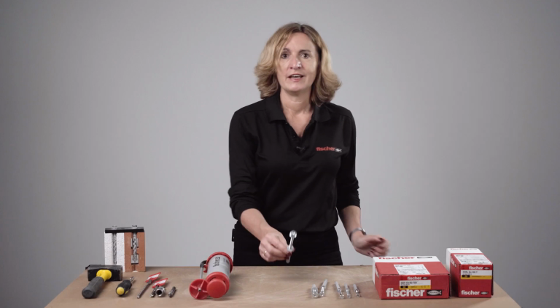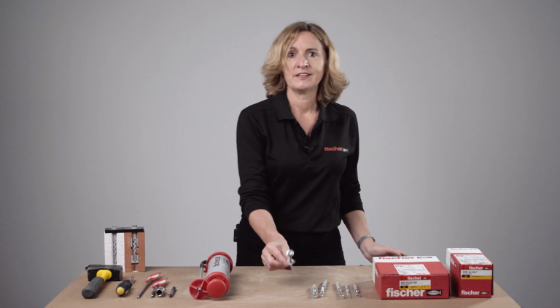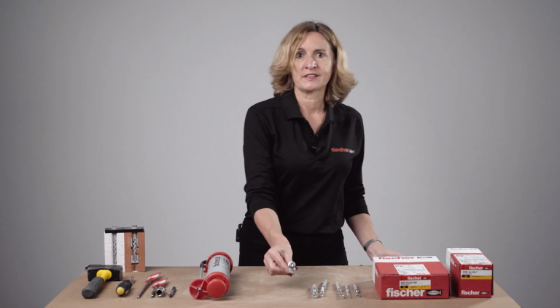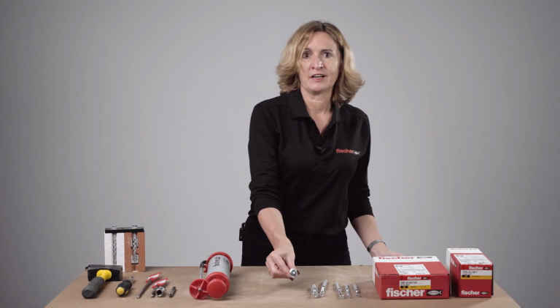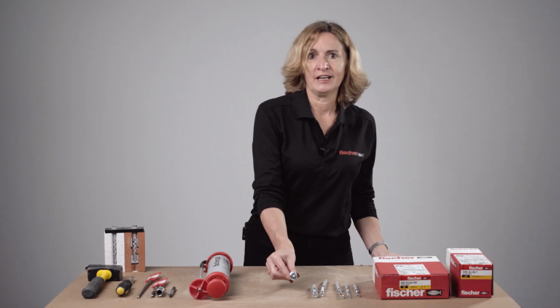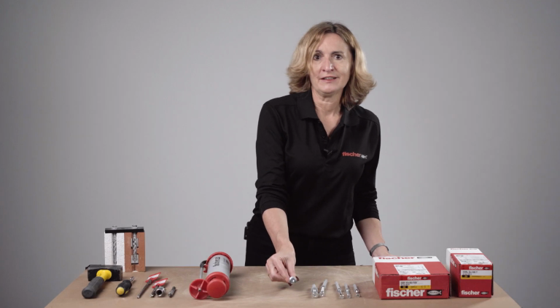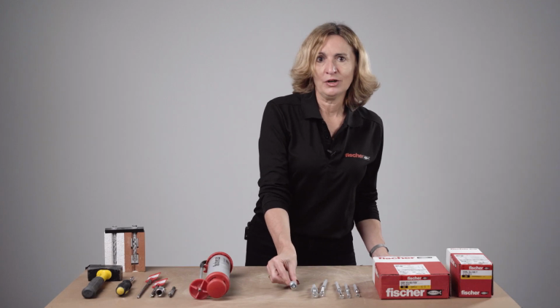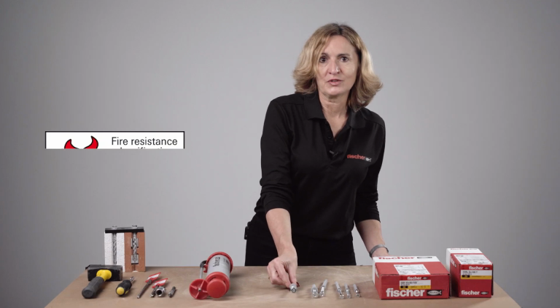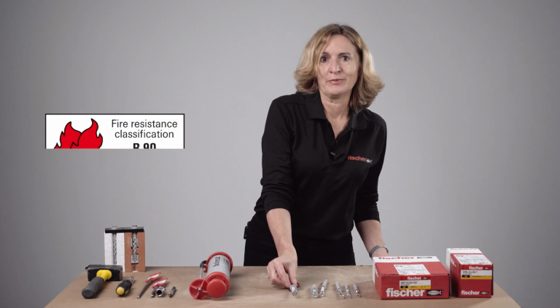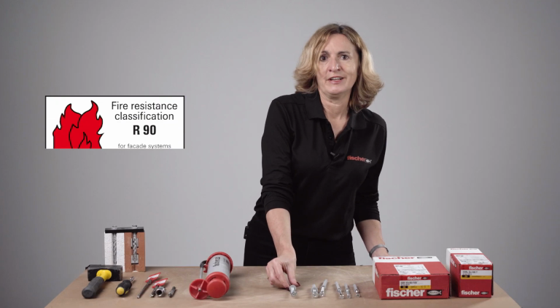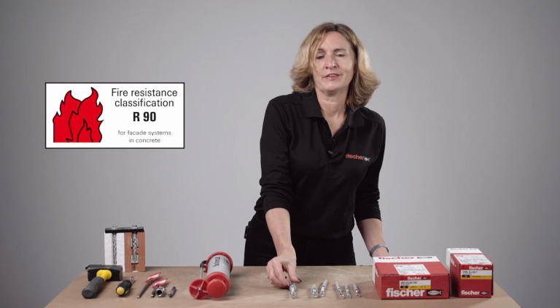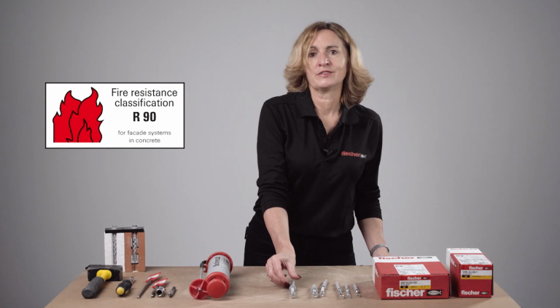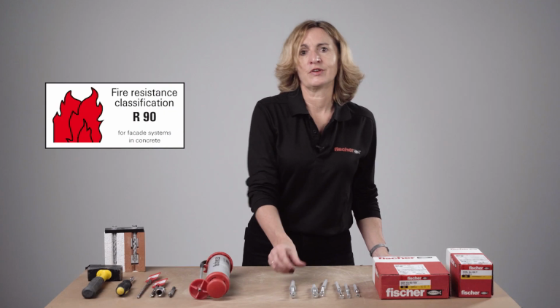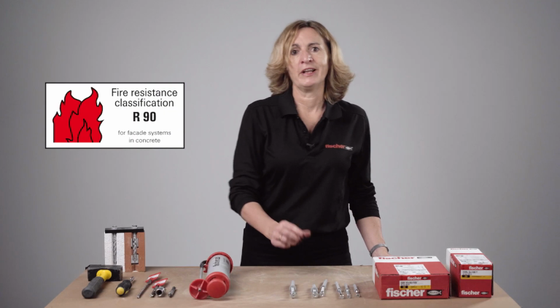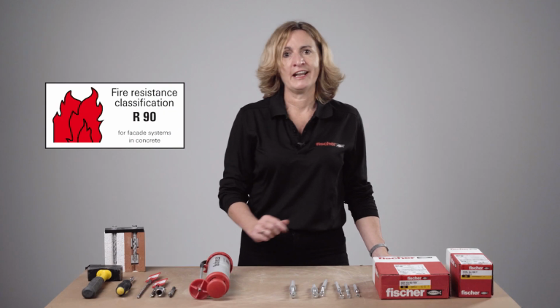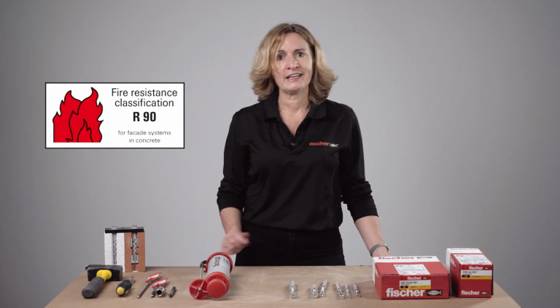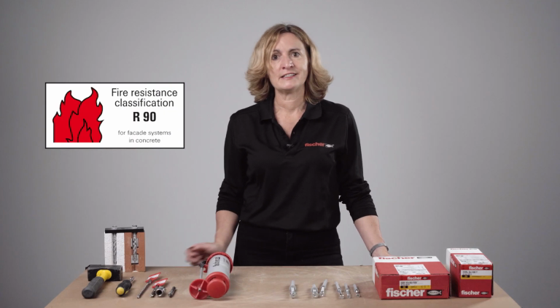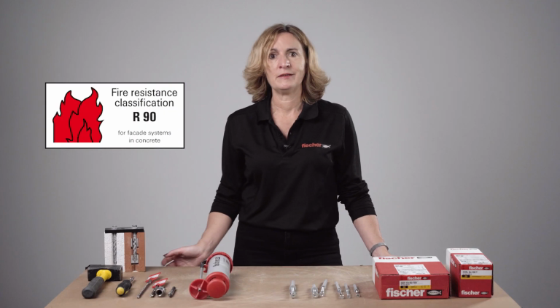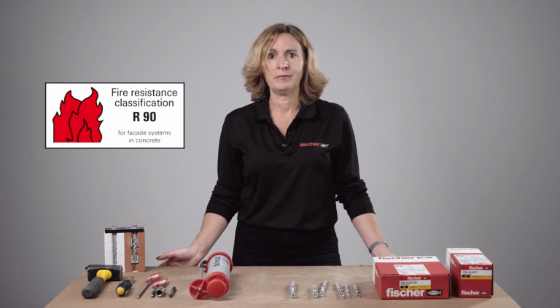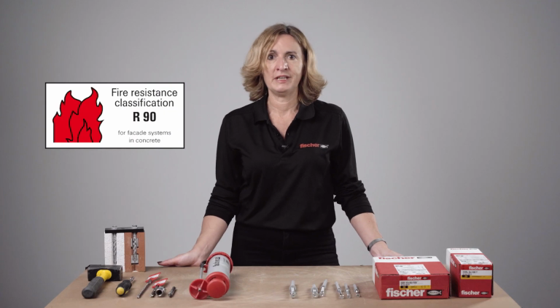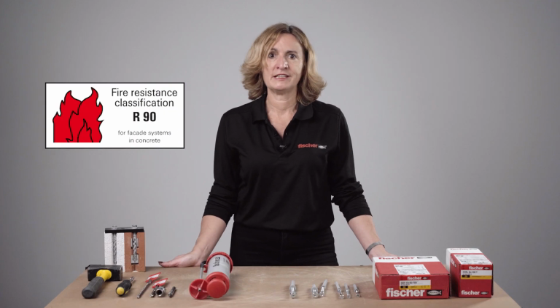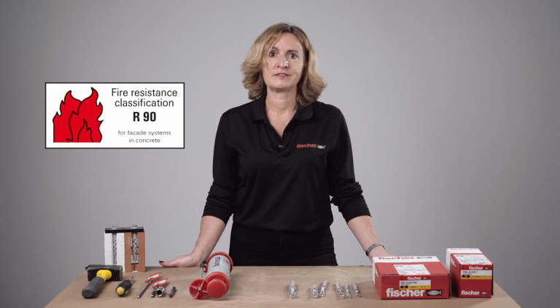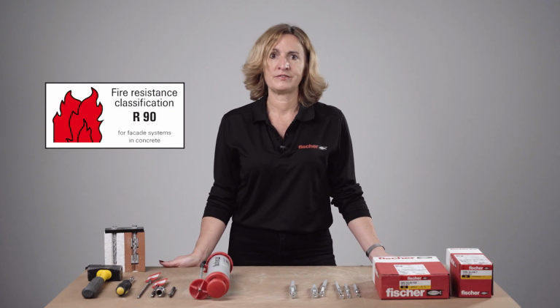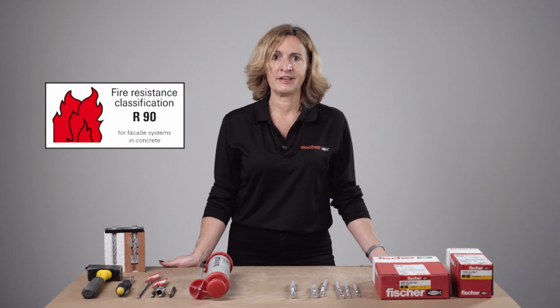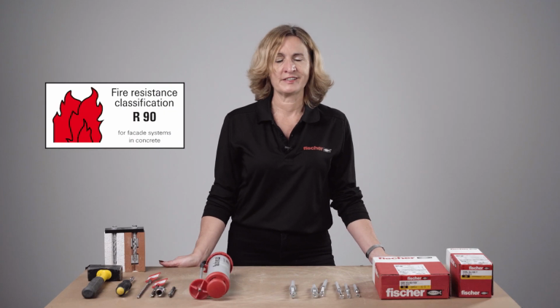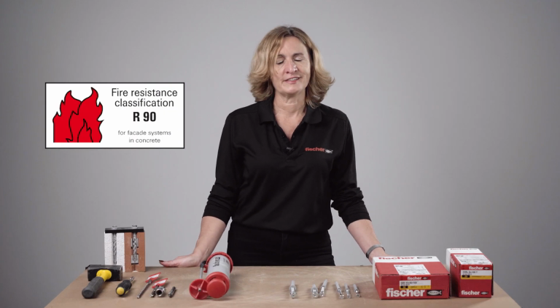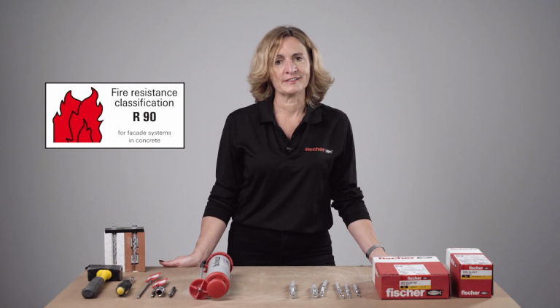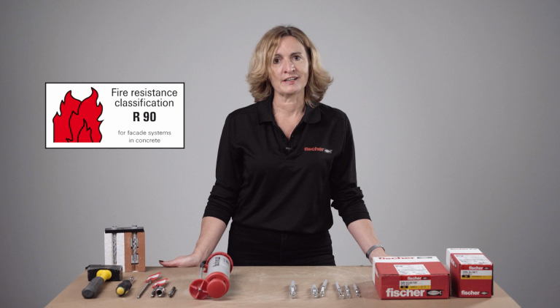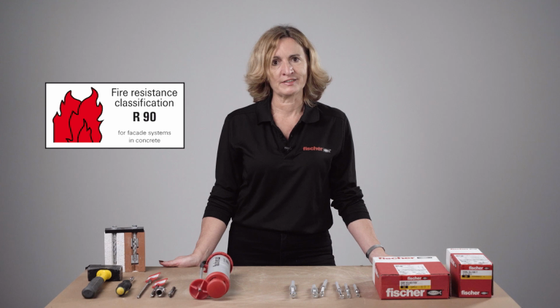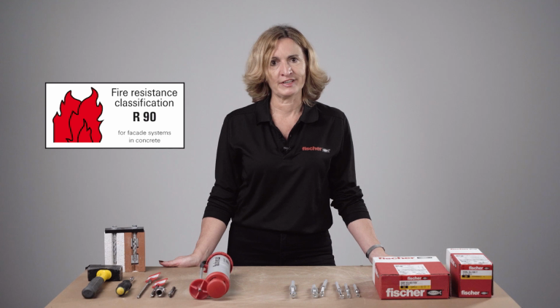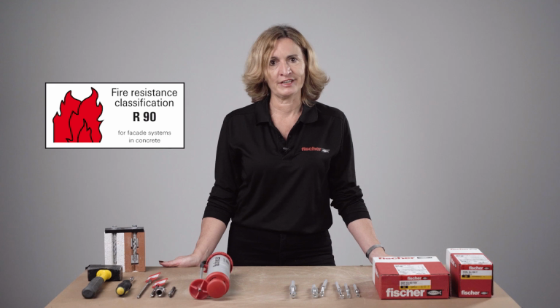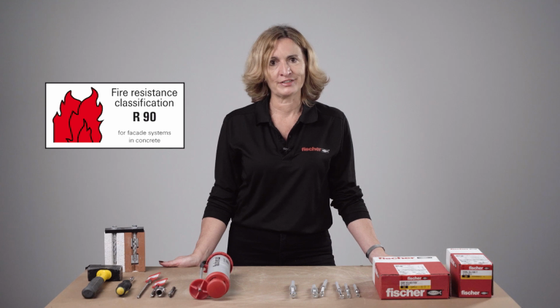SXRL also benefits from a 90-minute fire resistance classification.